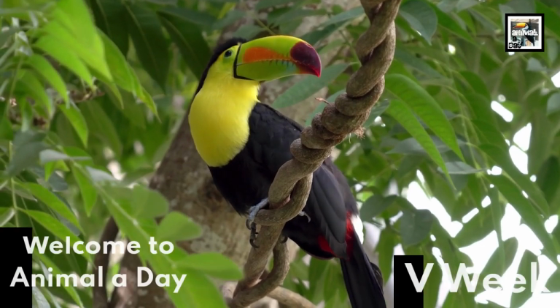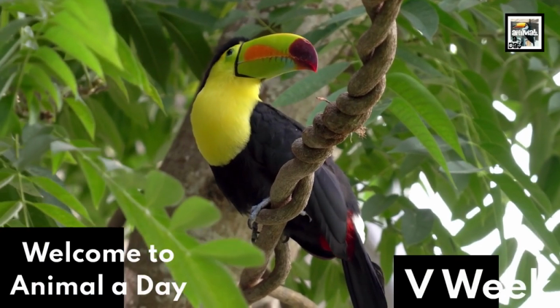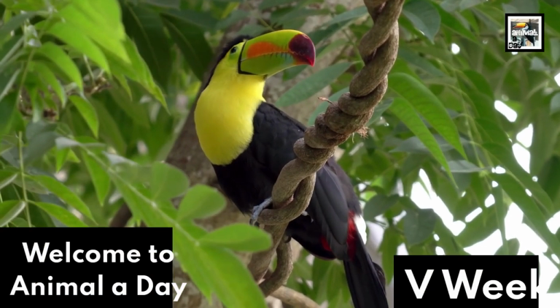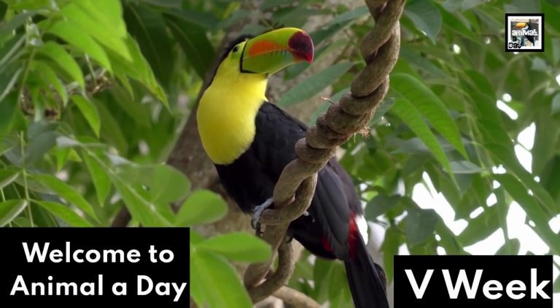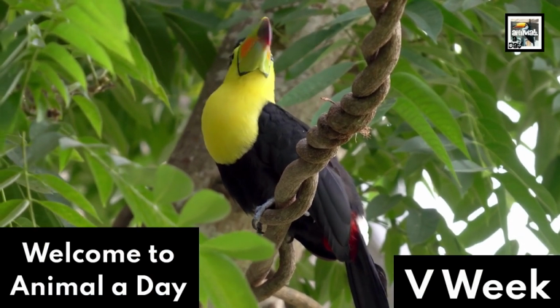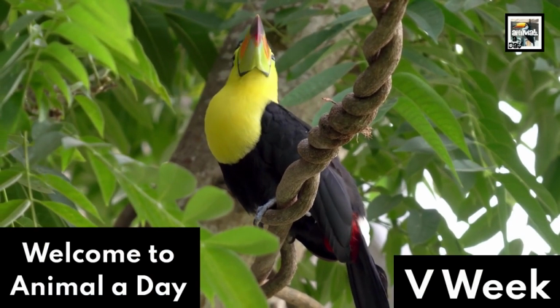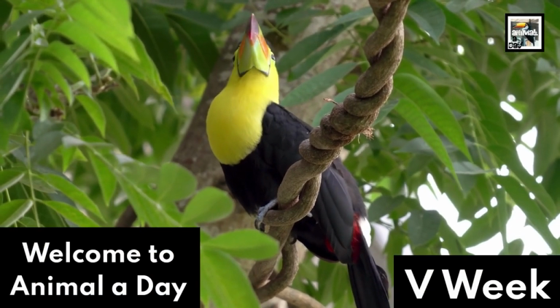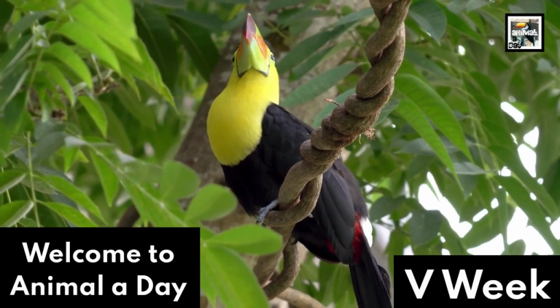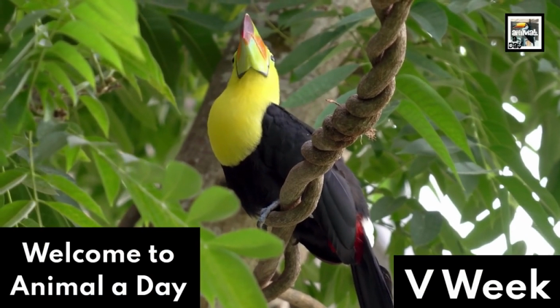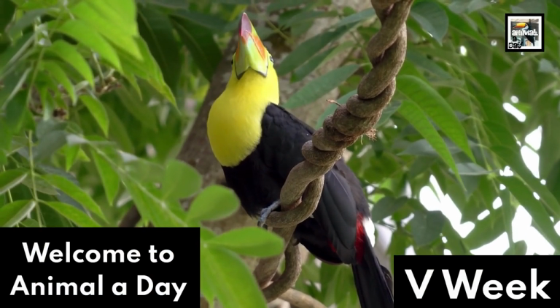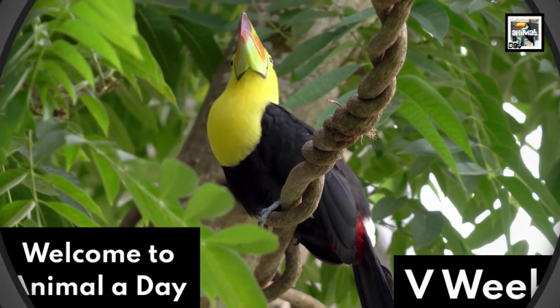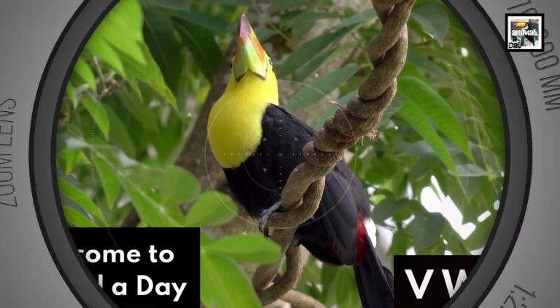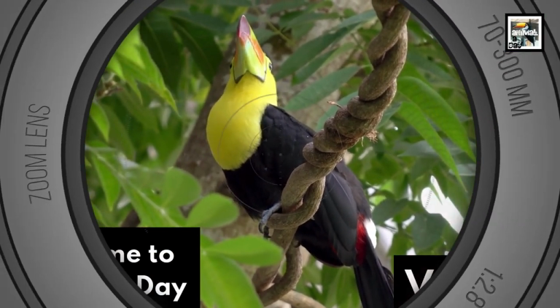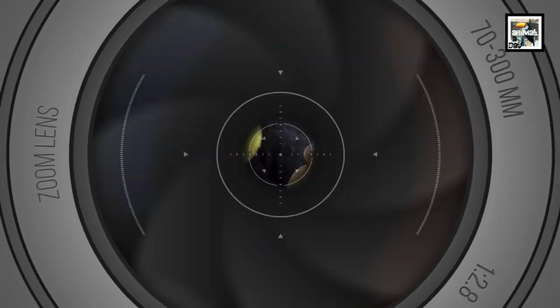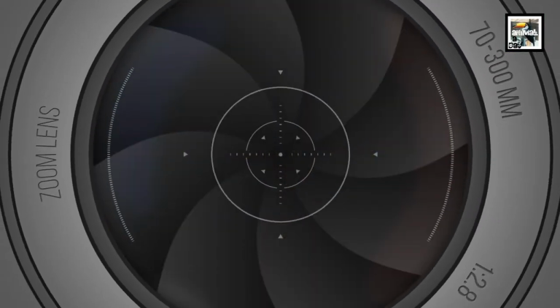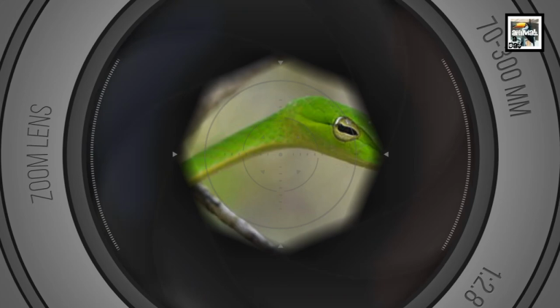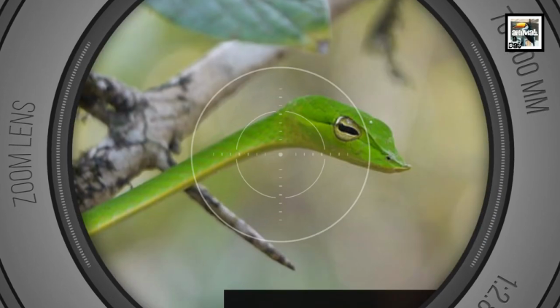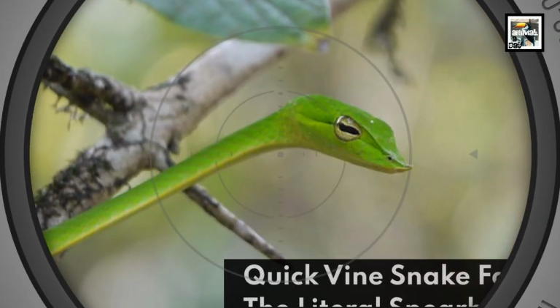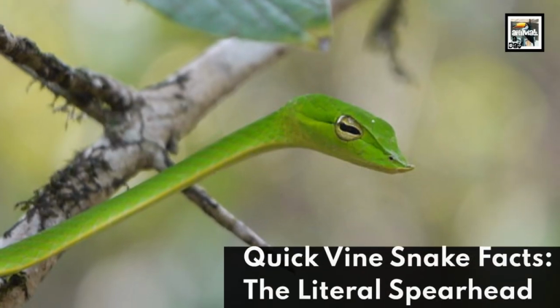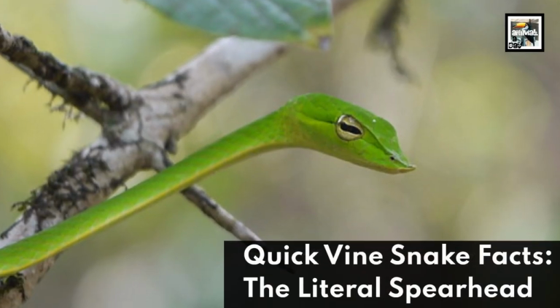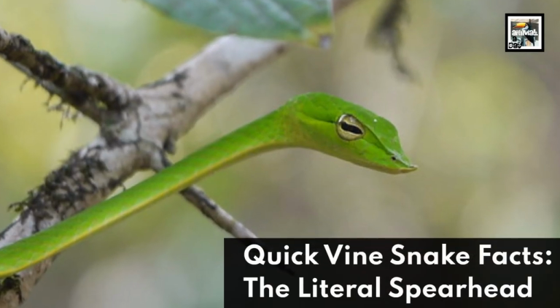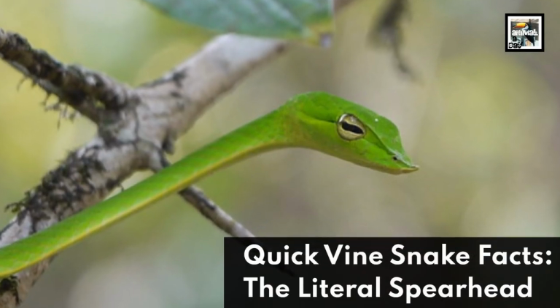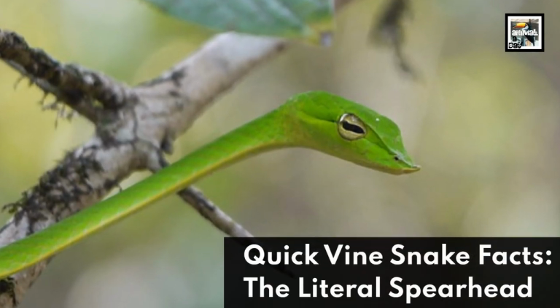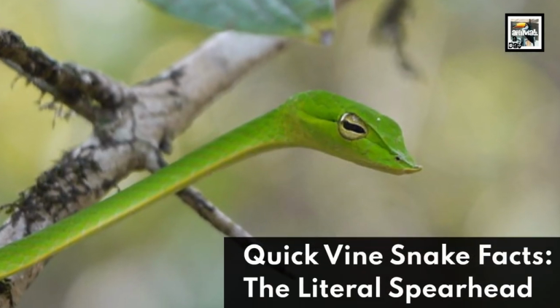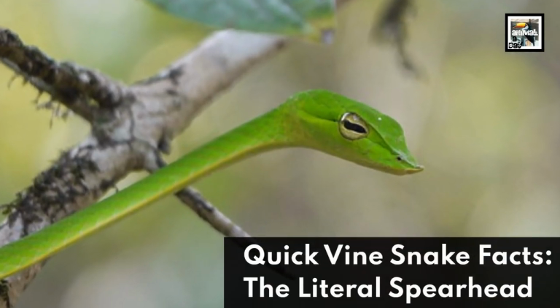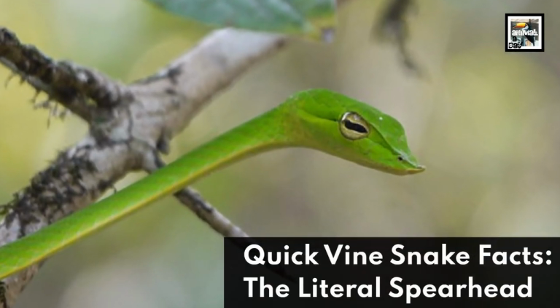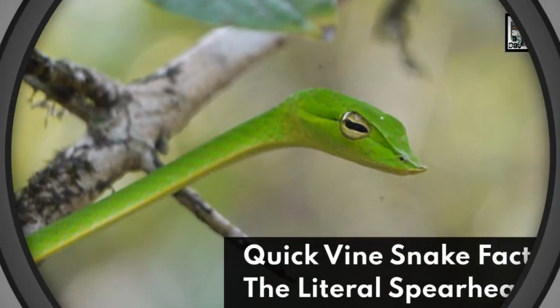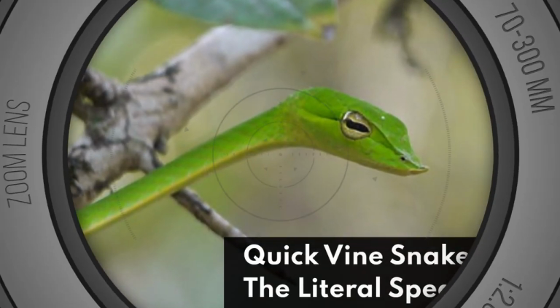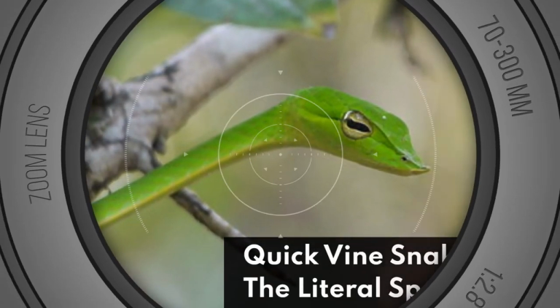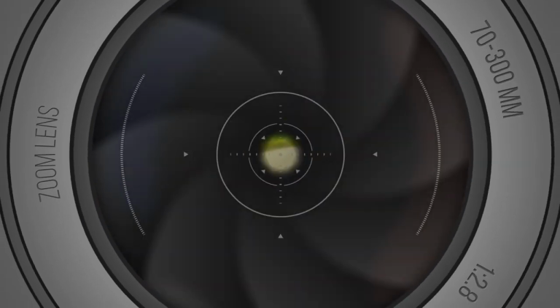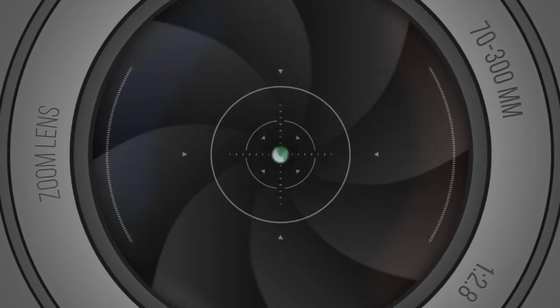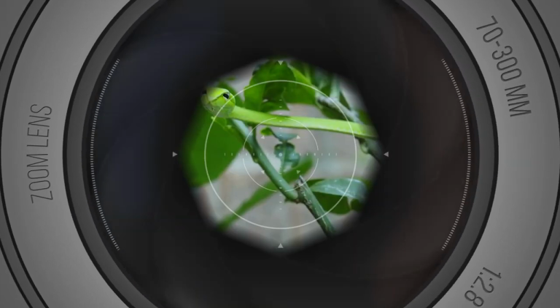Welcome to Animaladay V-Week. 10 Vinesnake Facts – The Literal Spearhead.